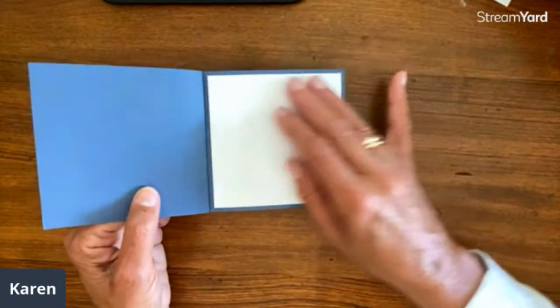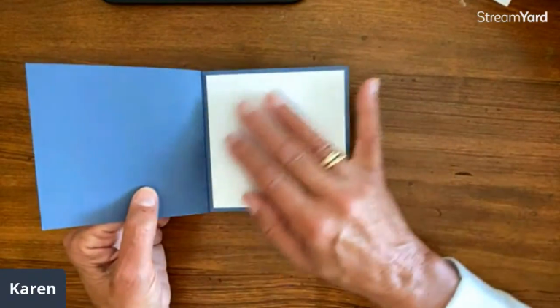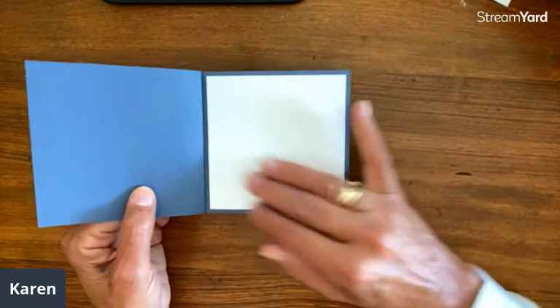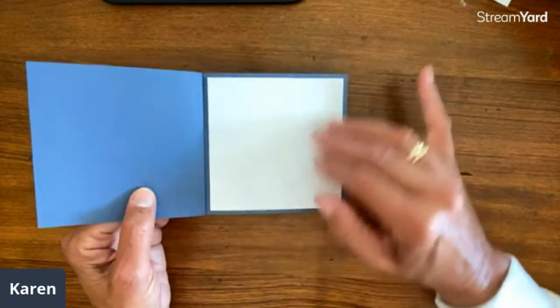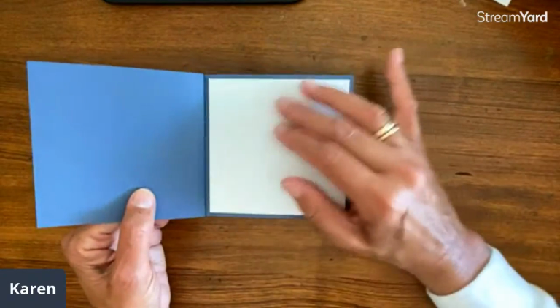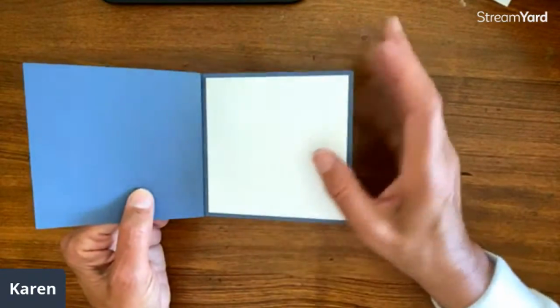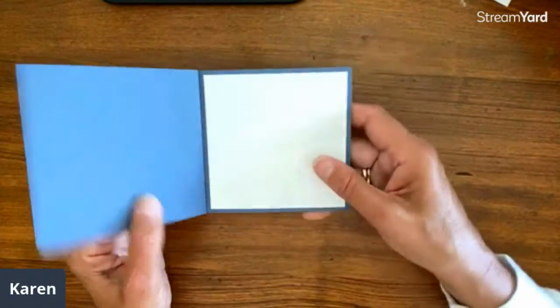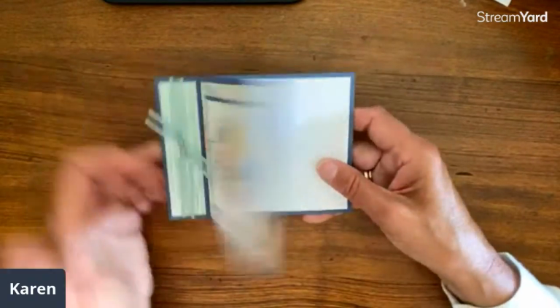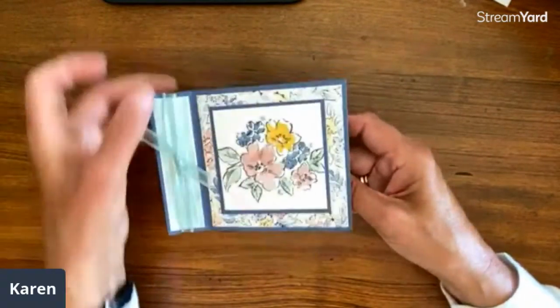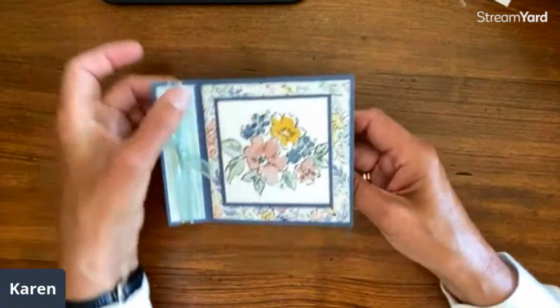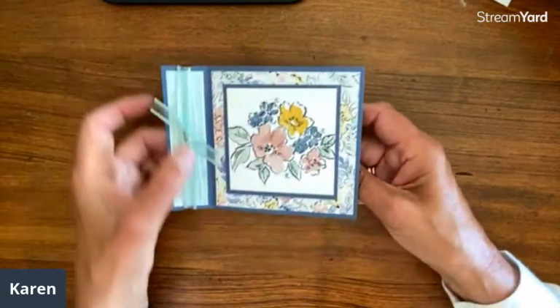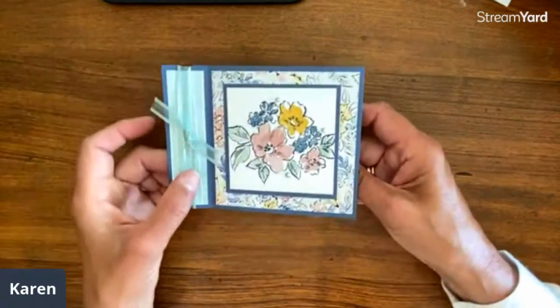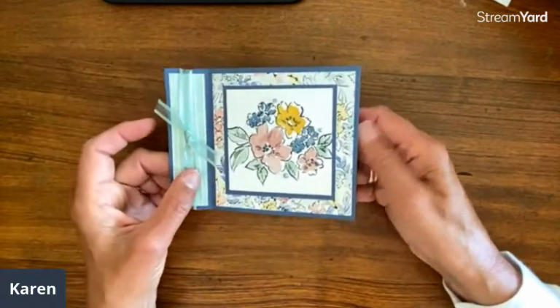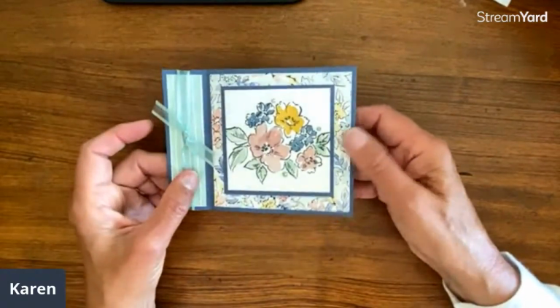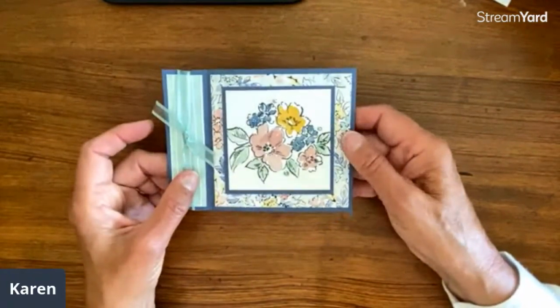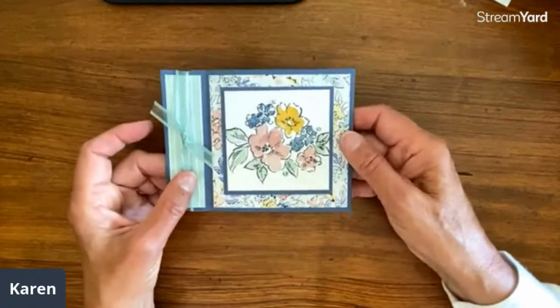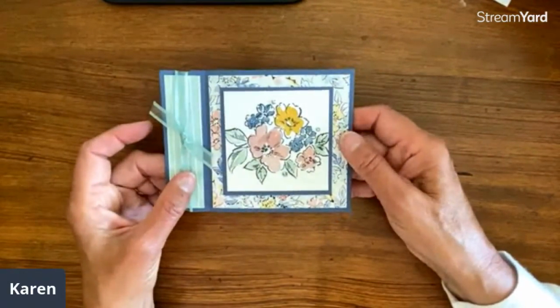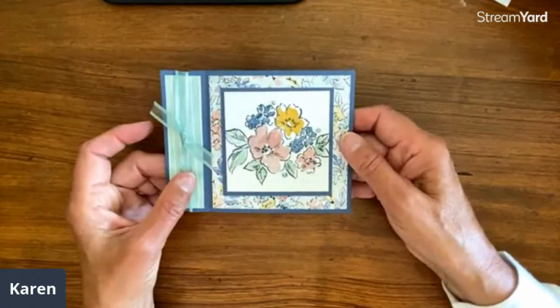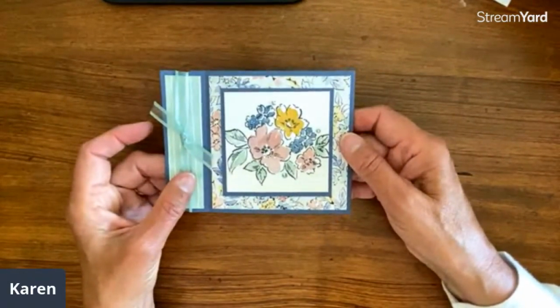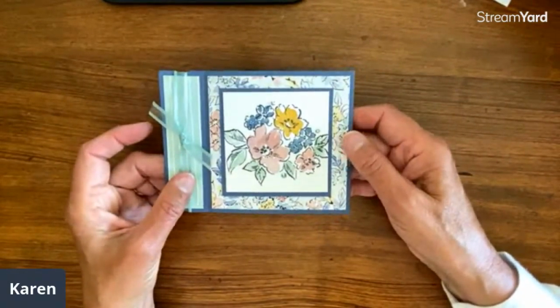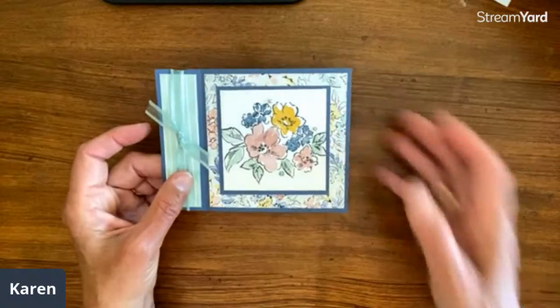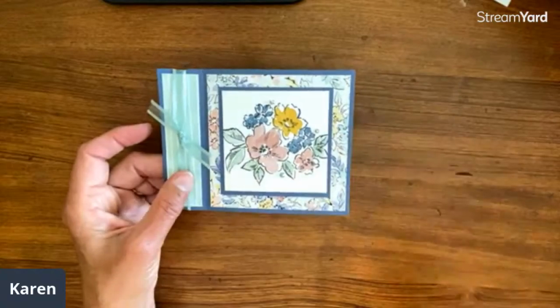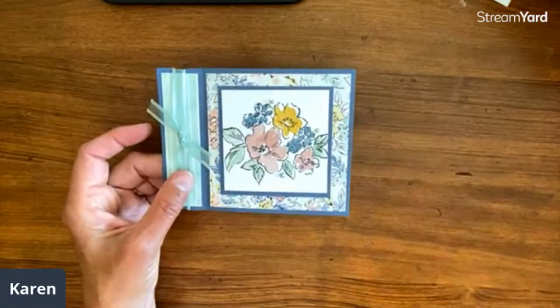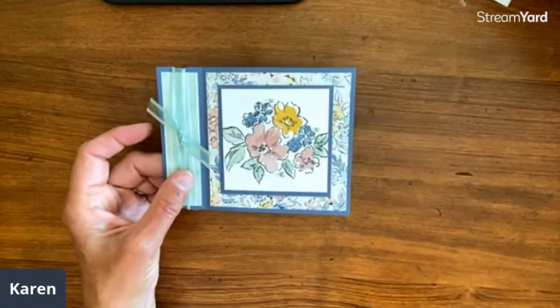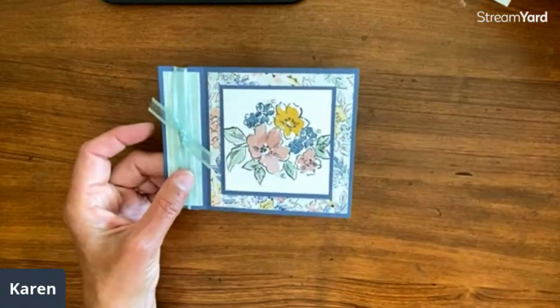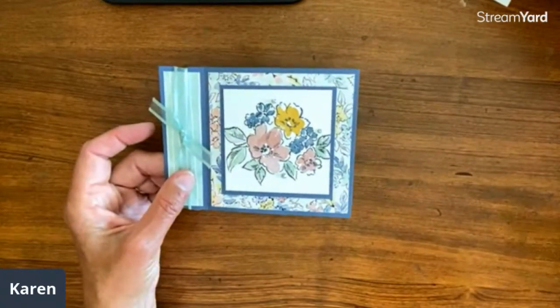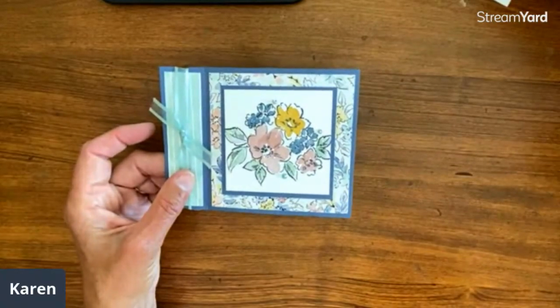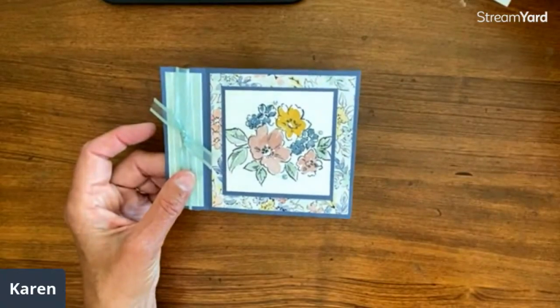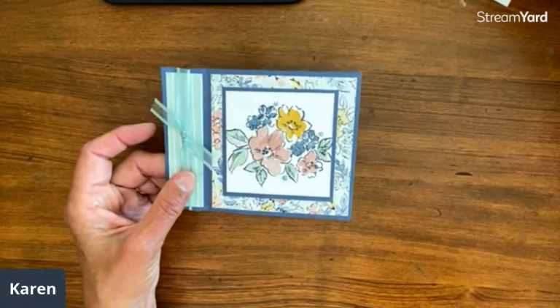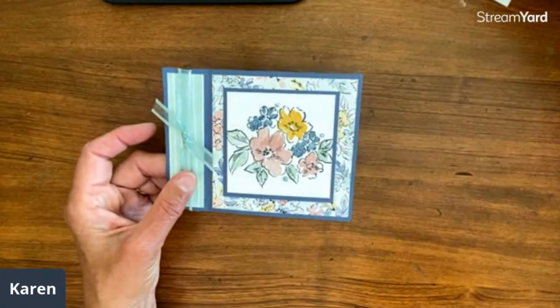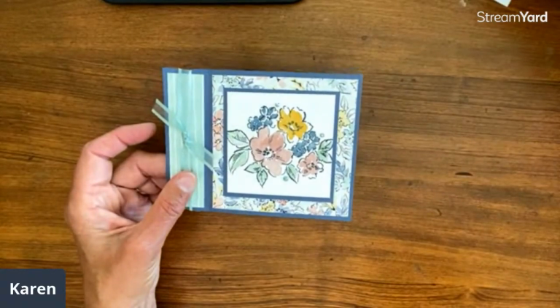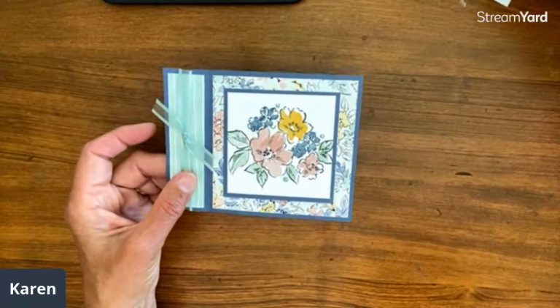This is just such a great fold. It opens, and you have this — it's kind of like a little book thing. I'll share little tips as we go around.